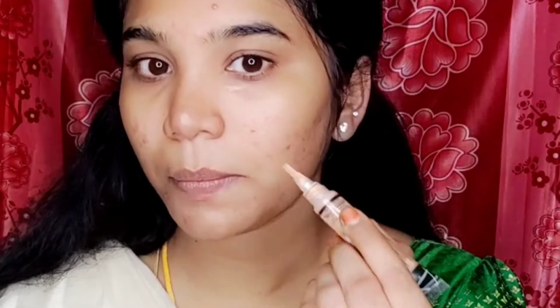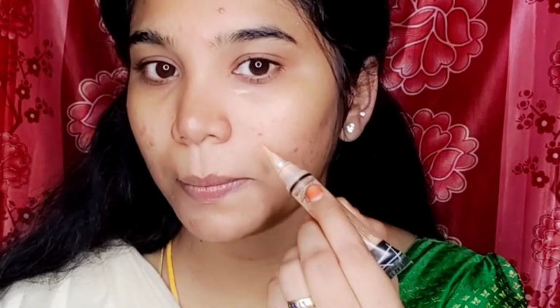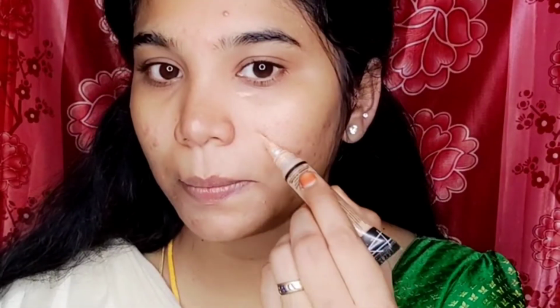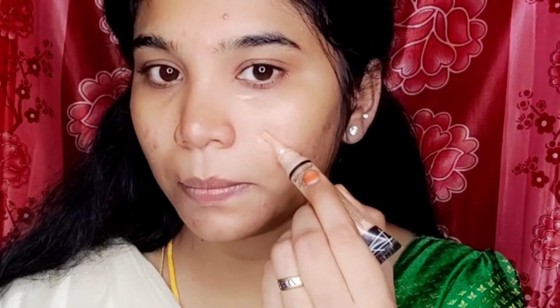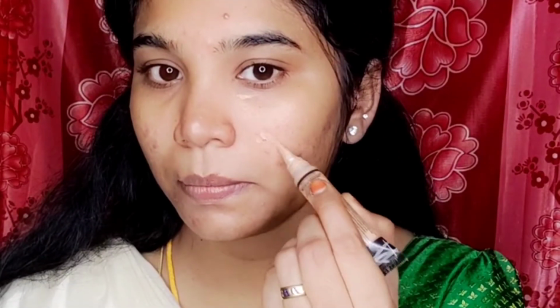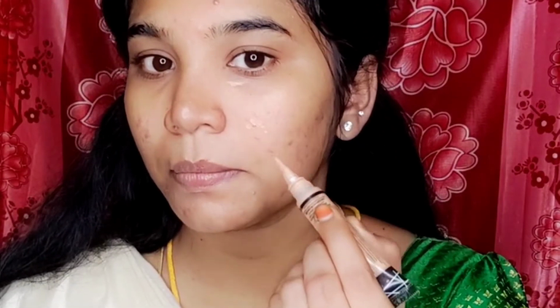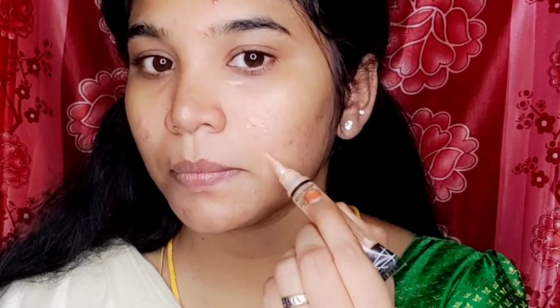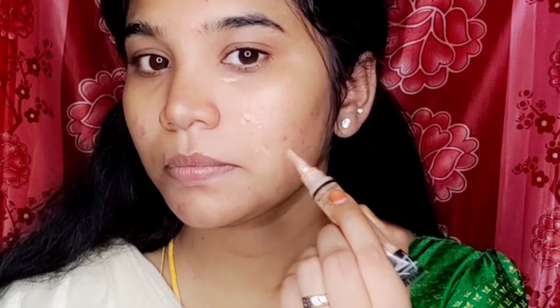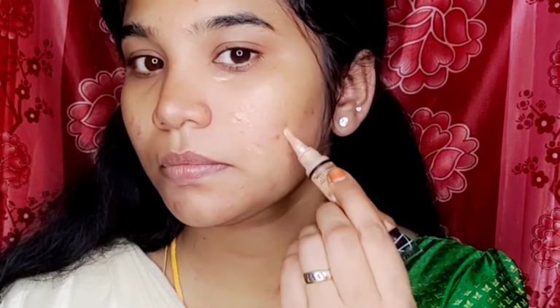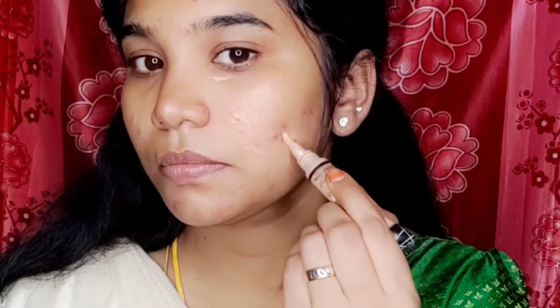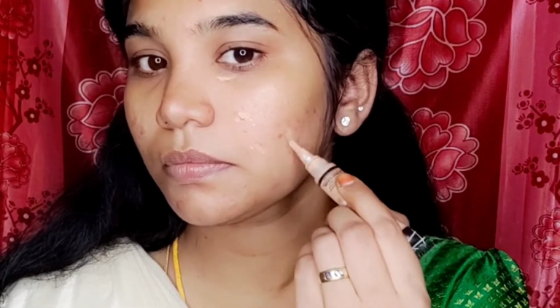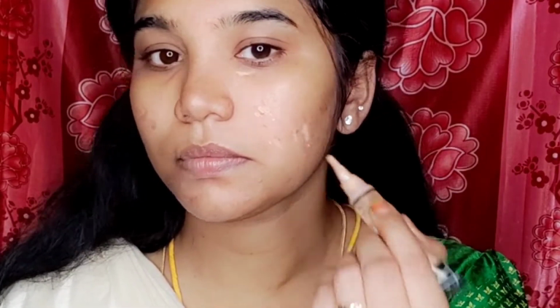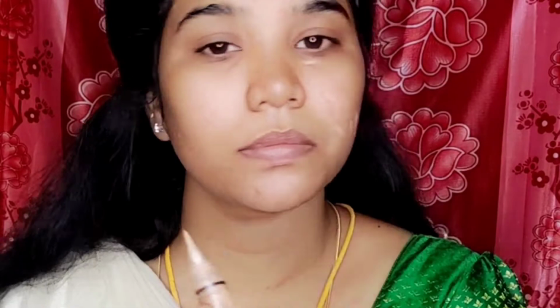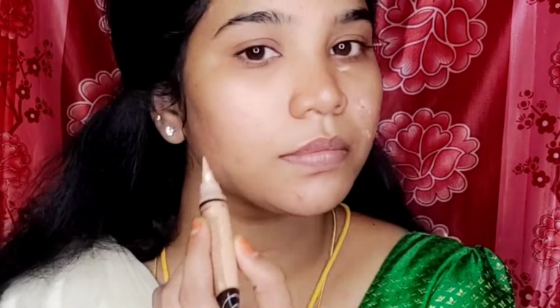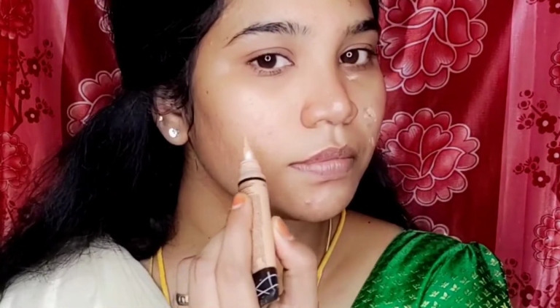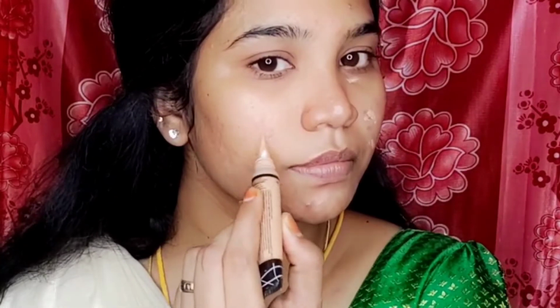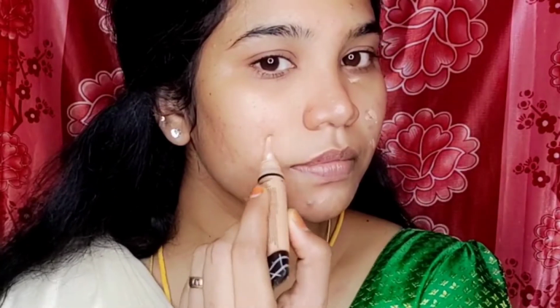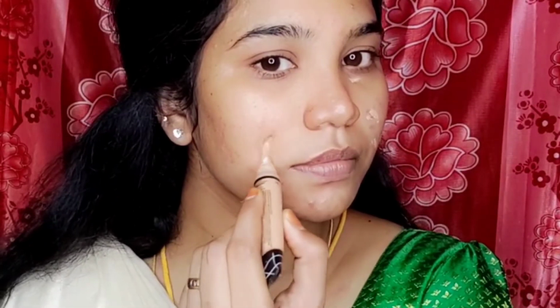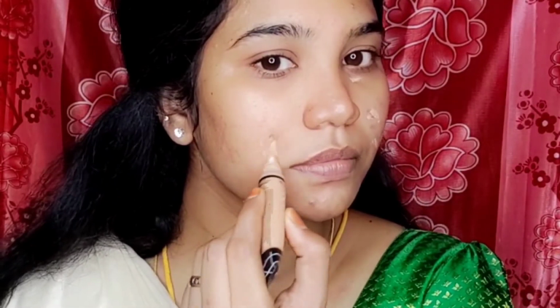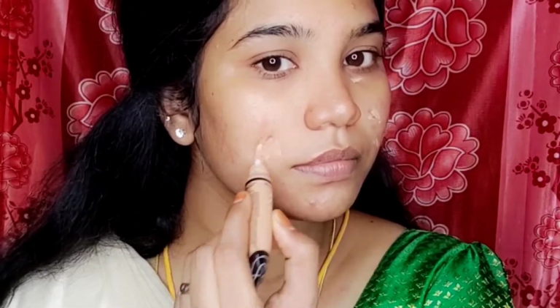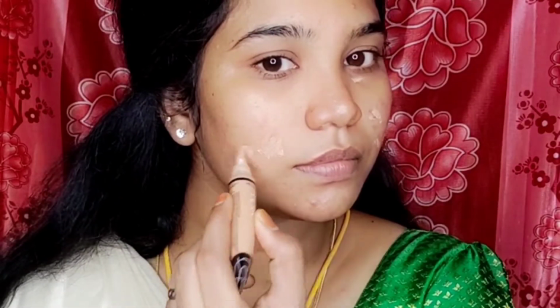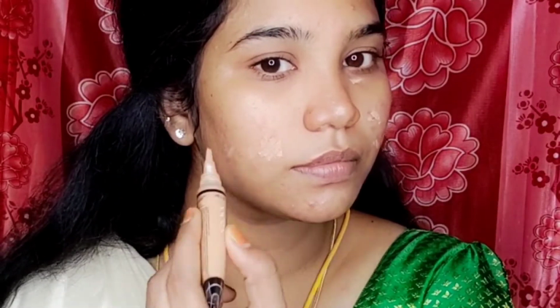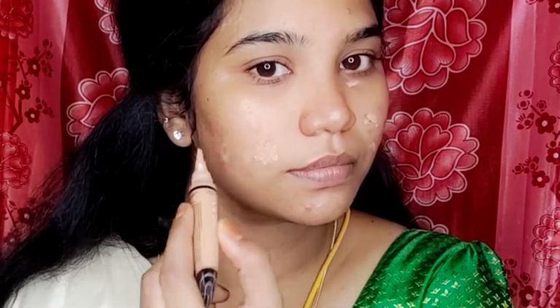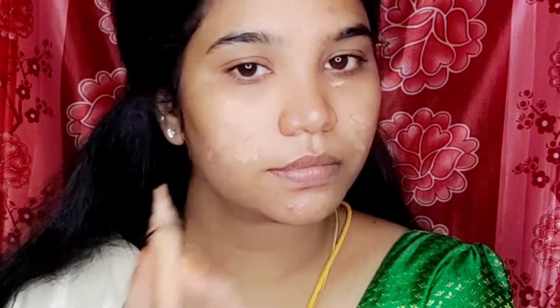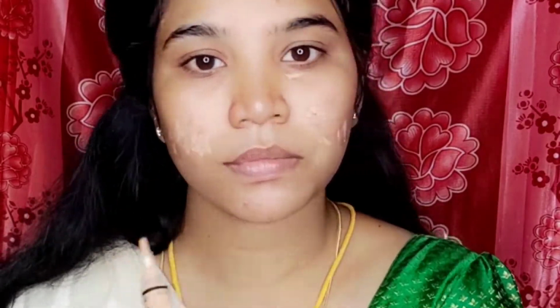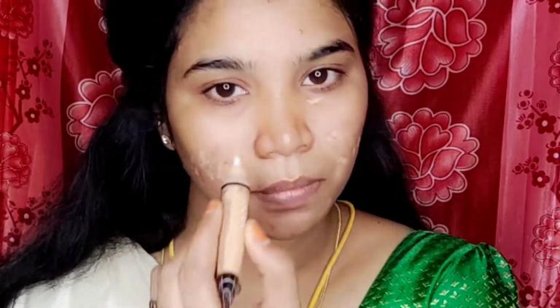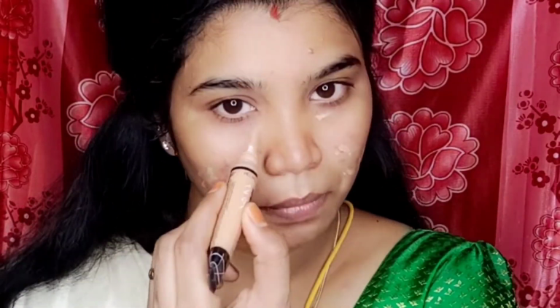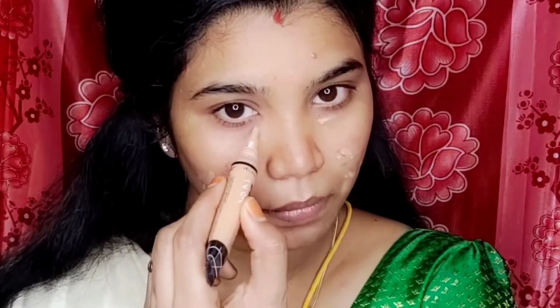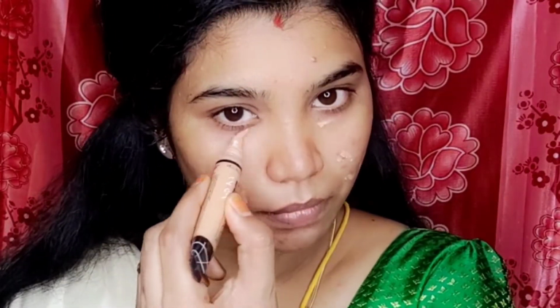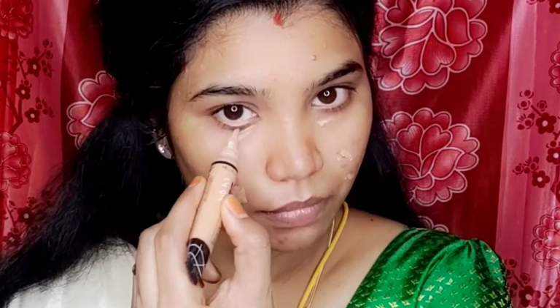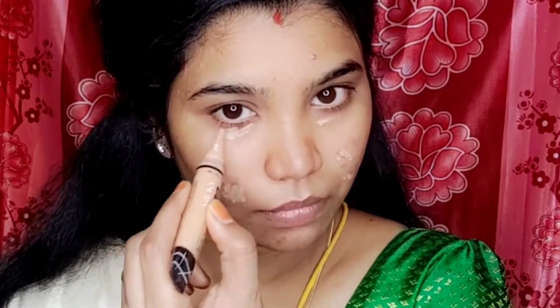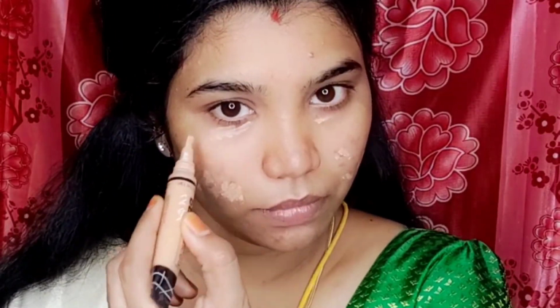Then I use it to hide a pimple. I use a gel-based moisturizer for my skin type.